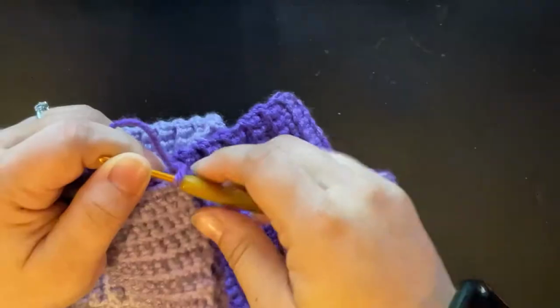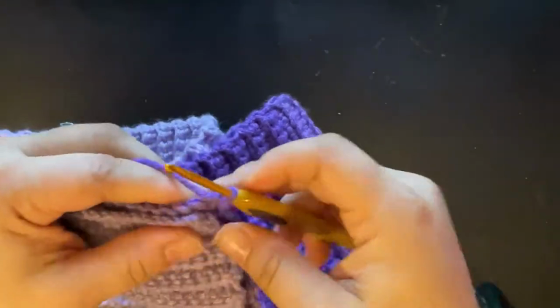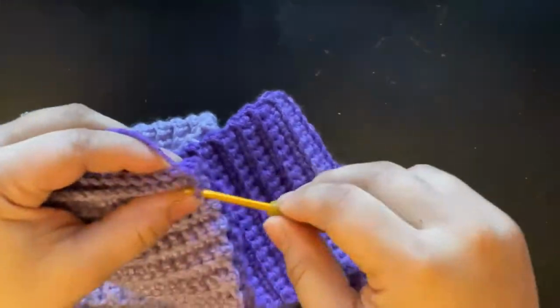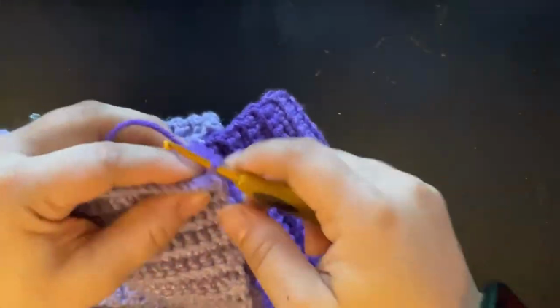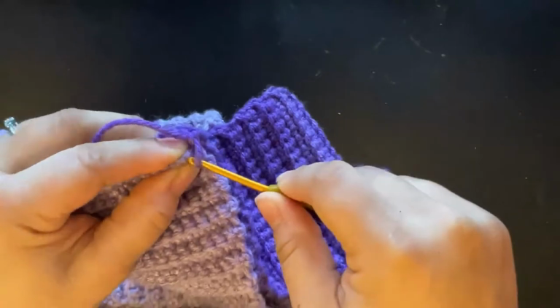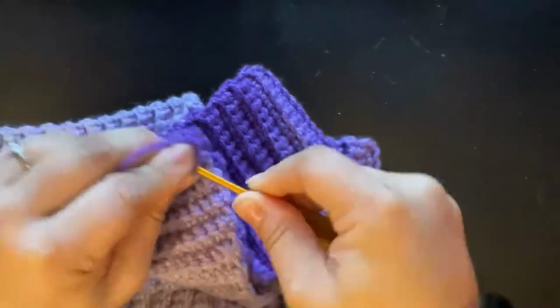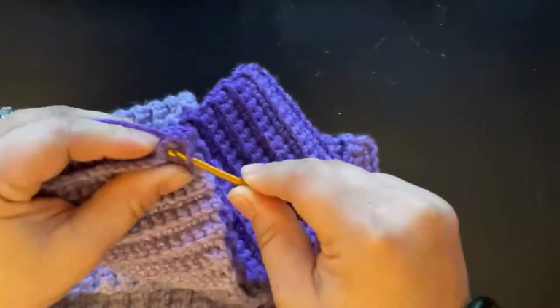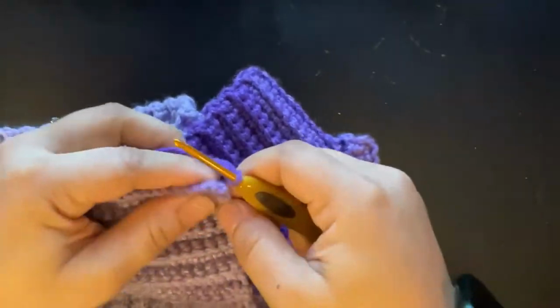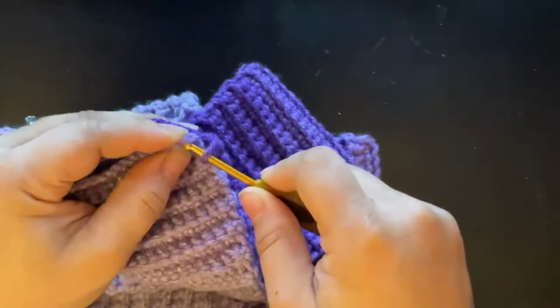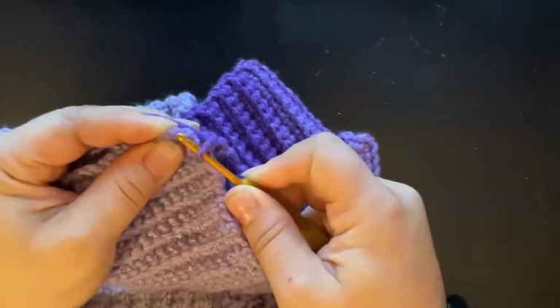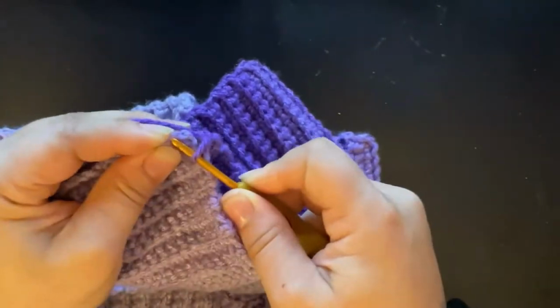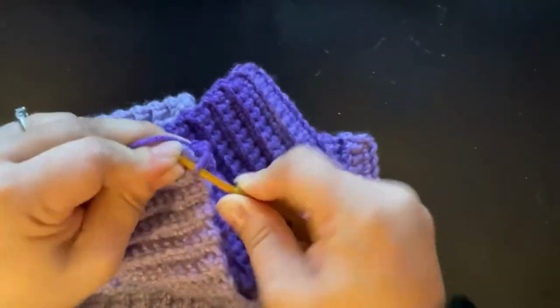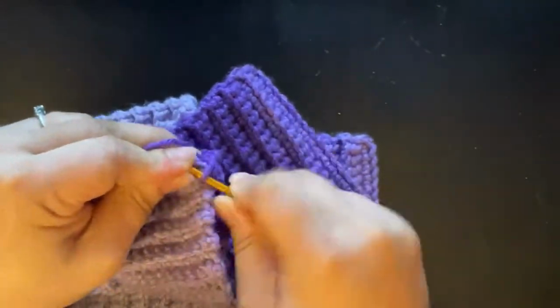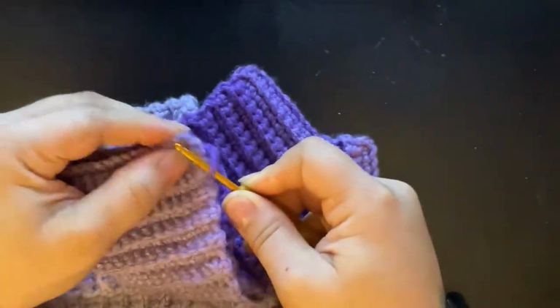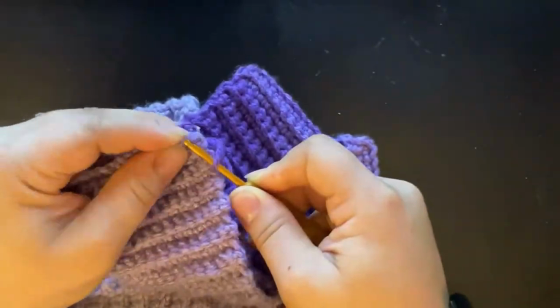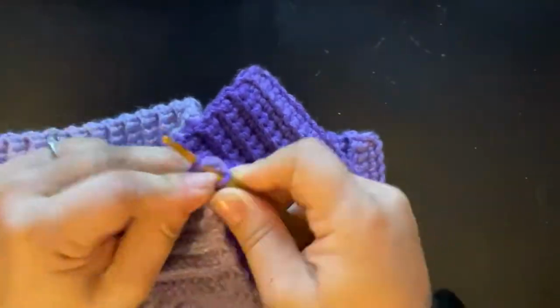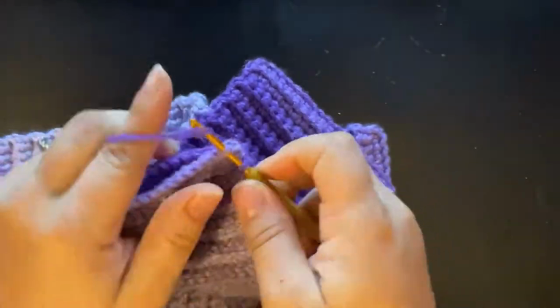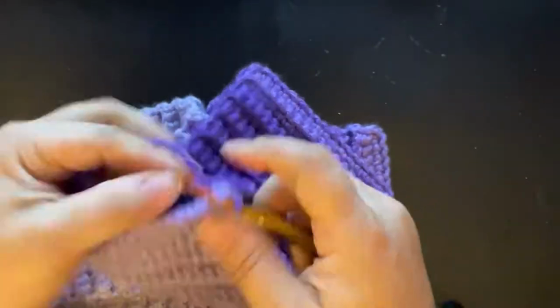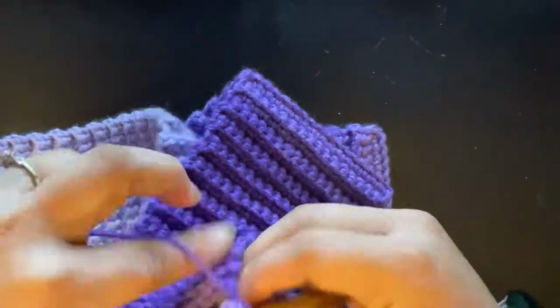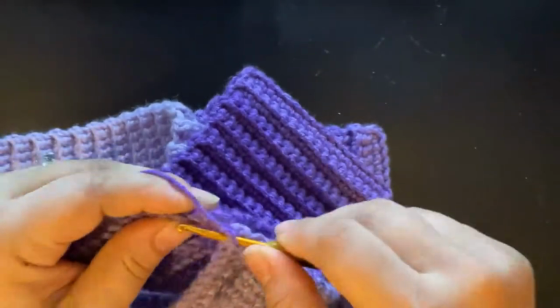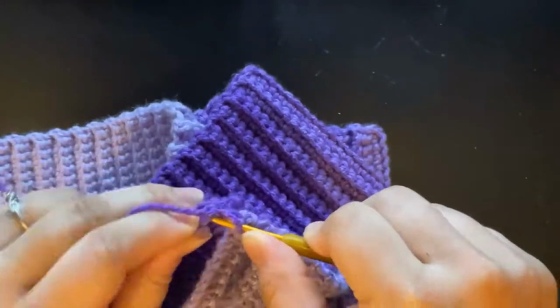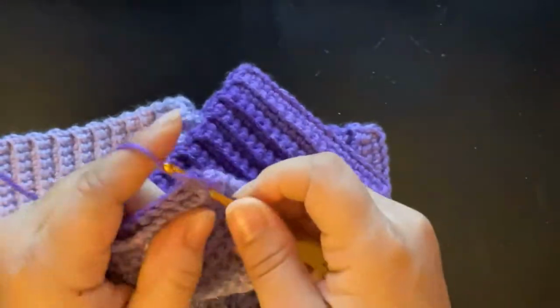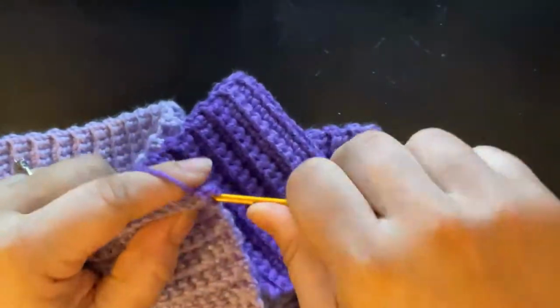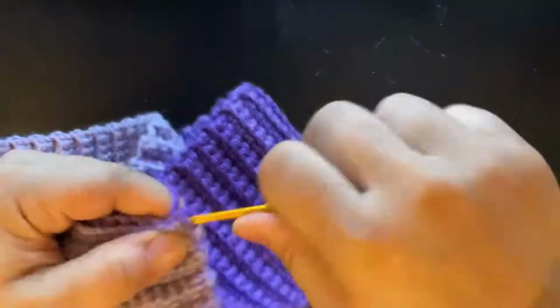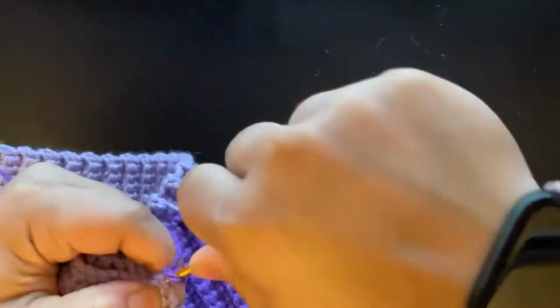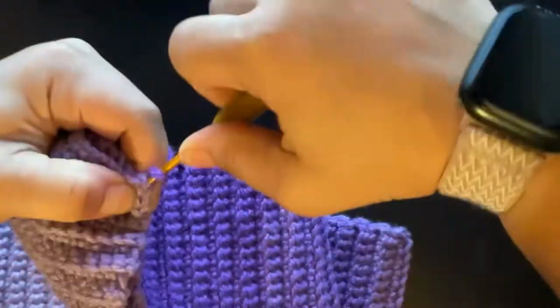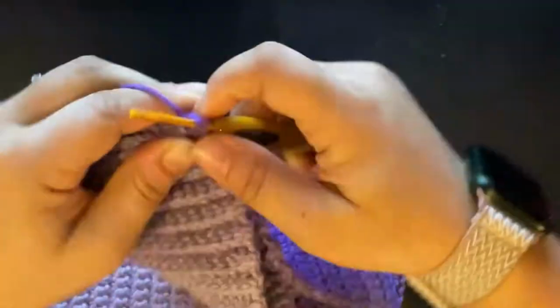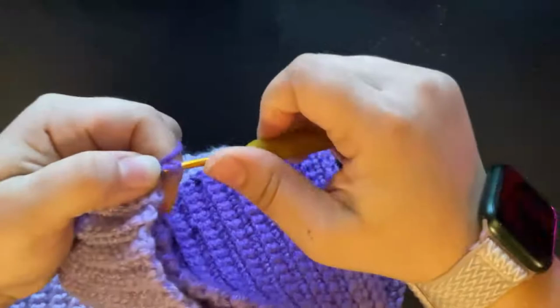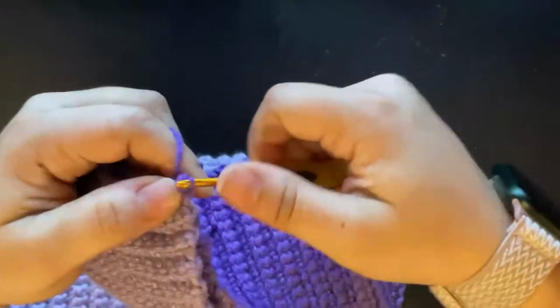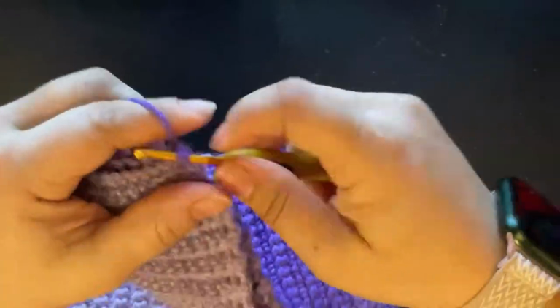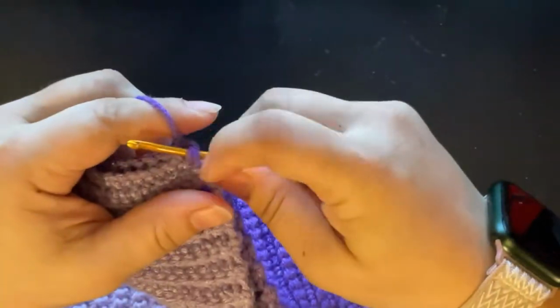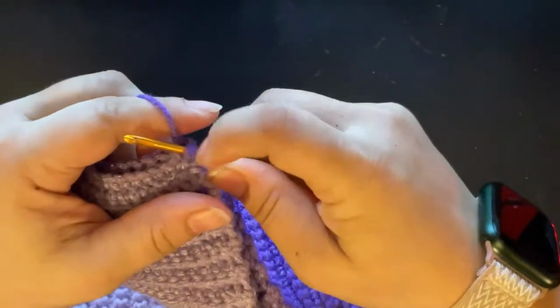Once you have completed your band, you will go ahead and slip stitch the ends together, and then turn it inside out.